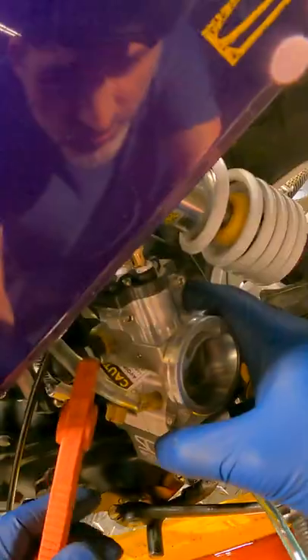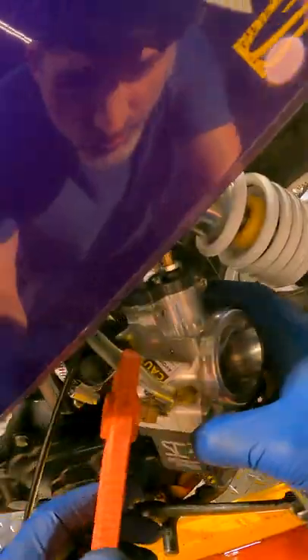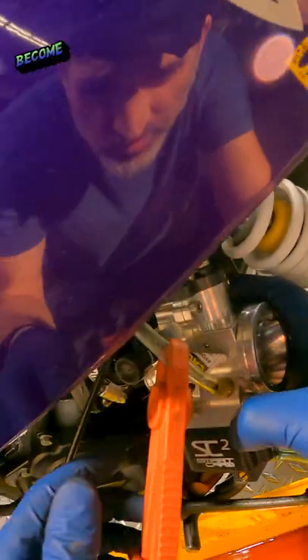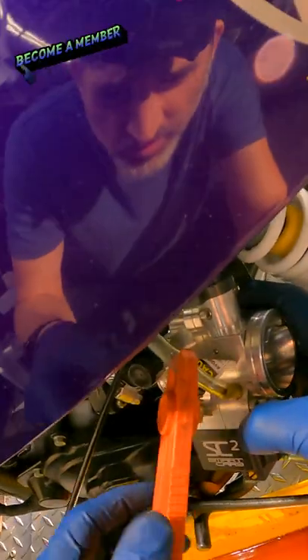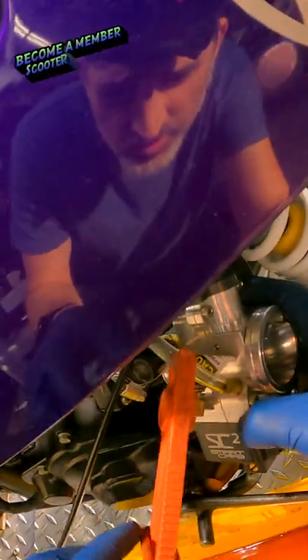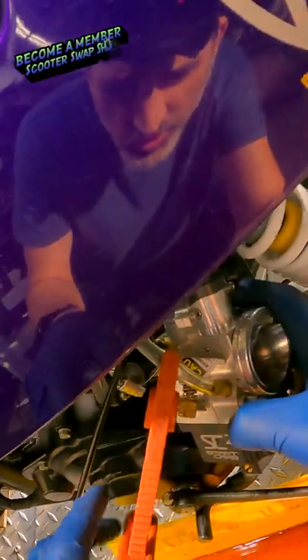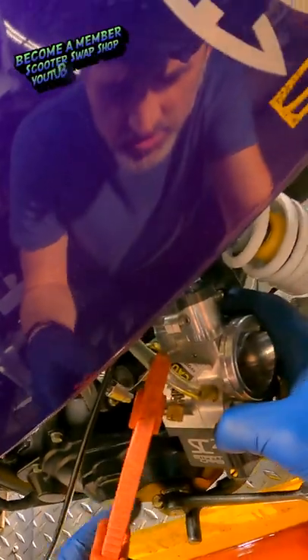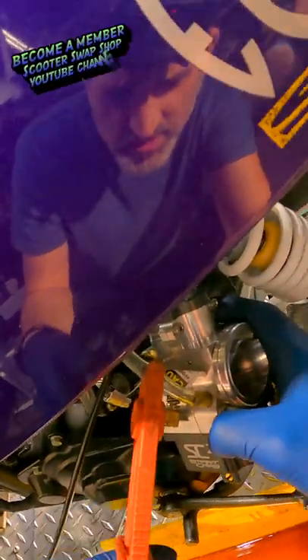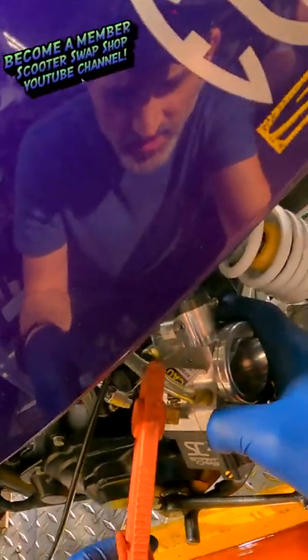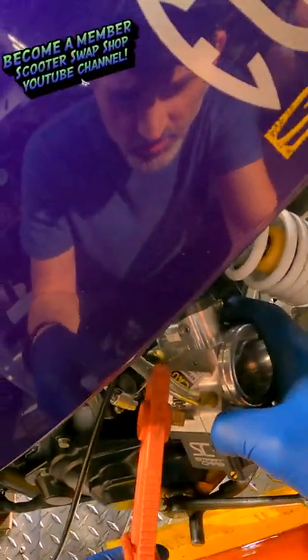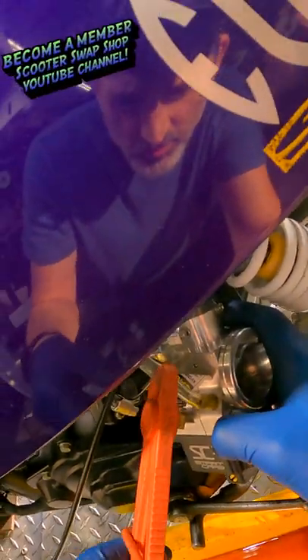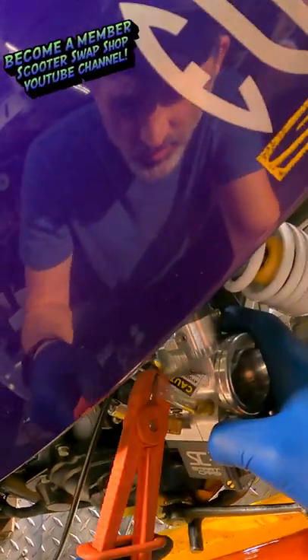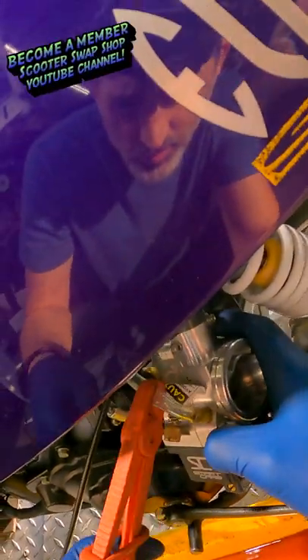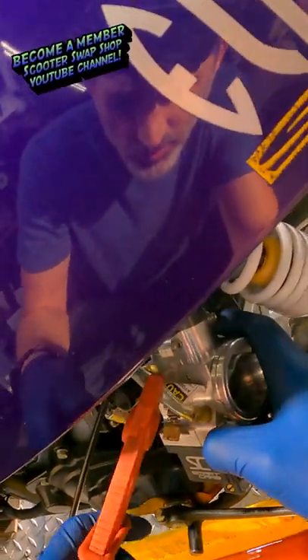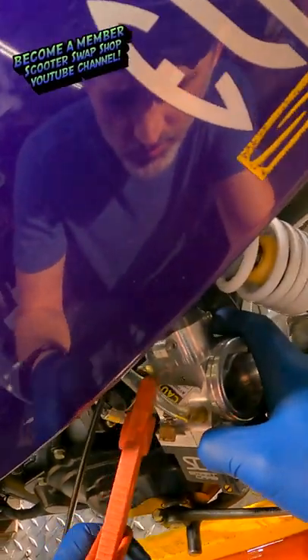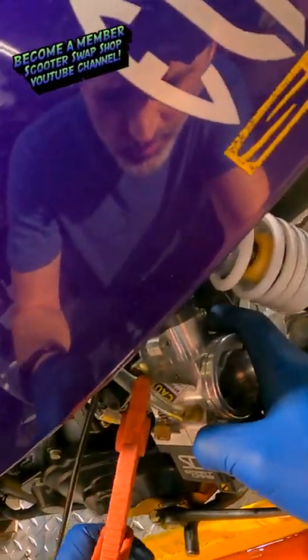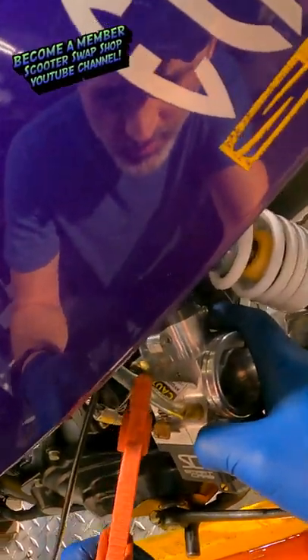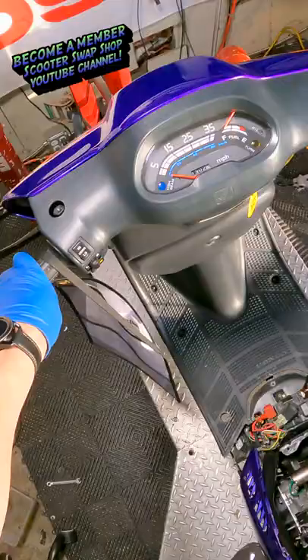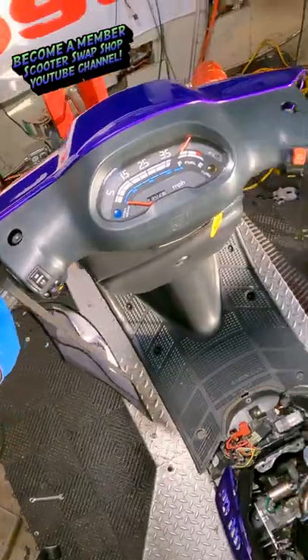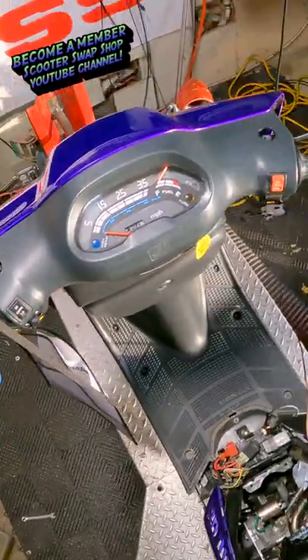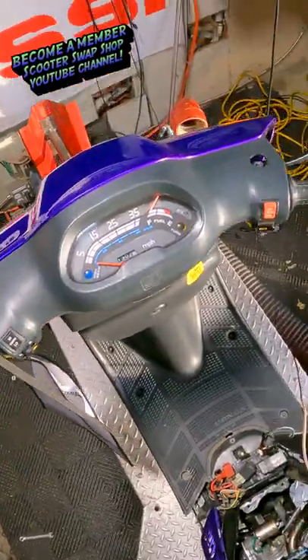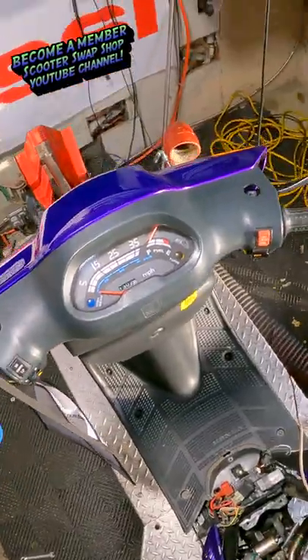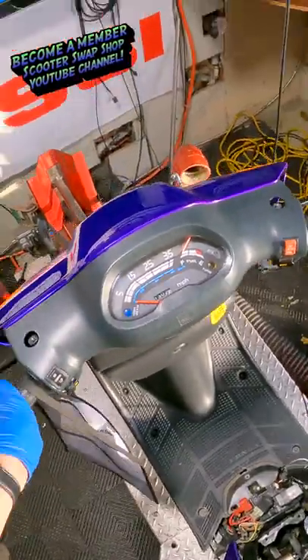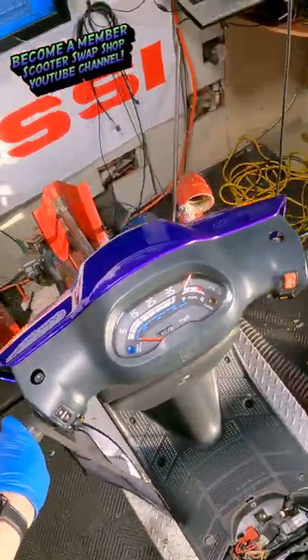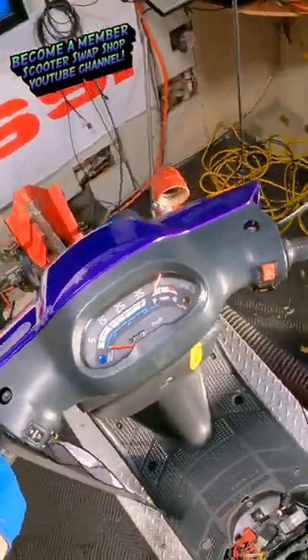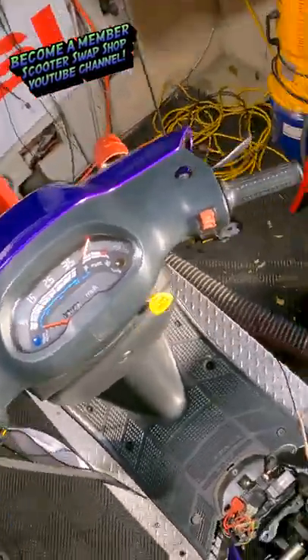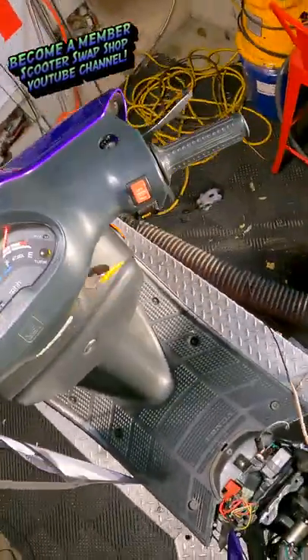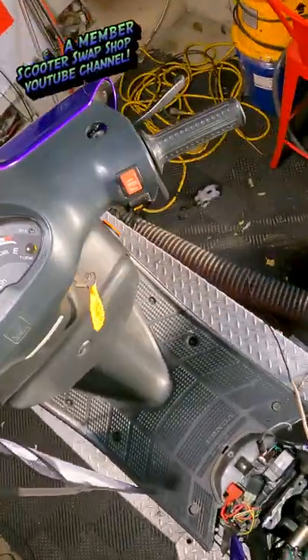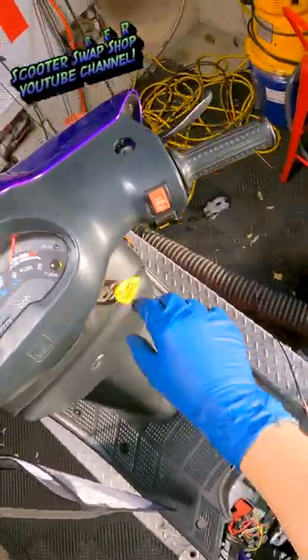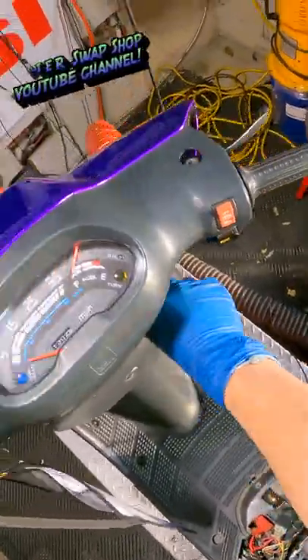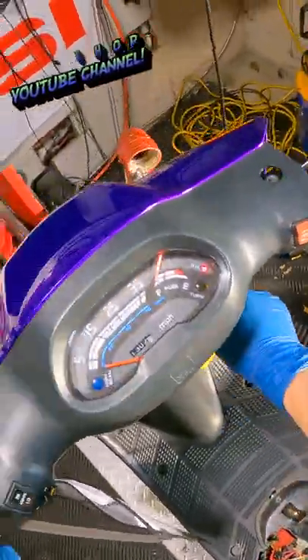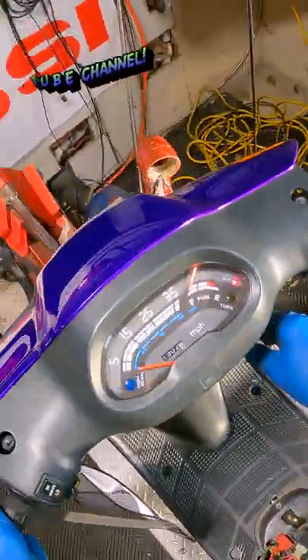Fuel lines on, choke stays out while the bowls are filling. Okay, see how she runs.